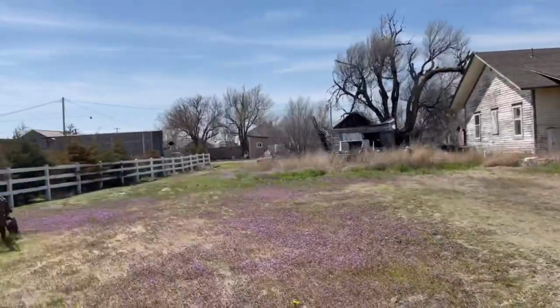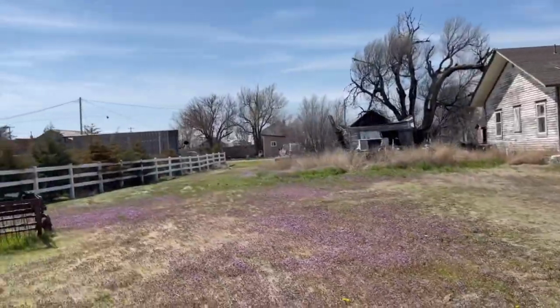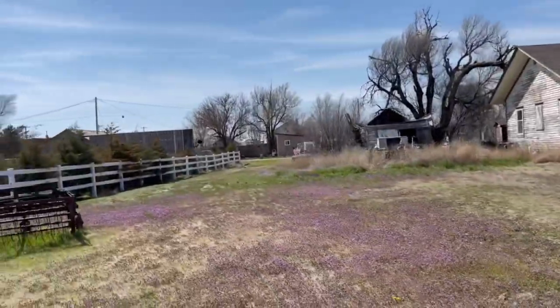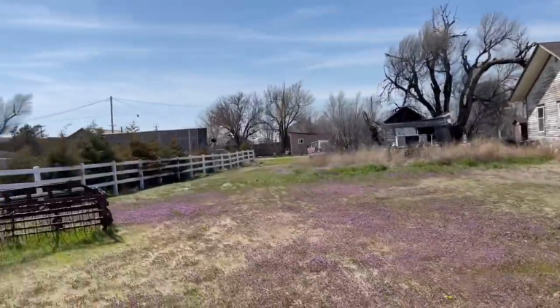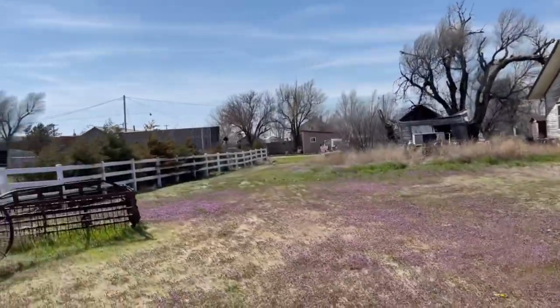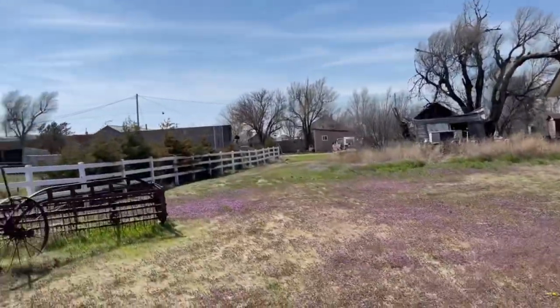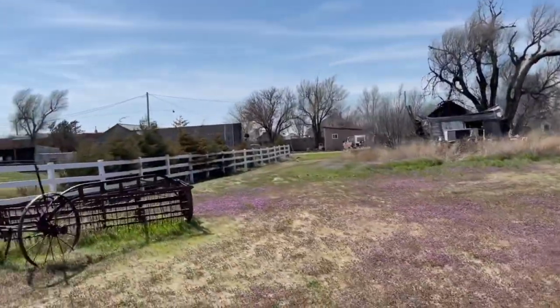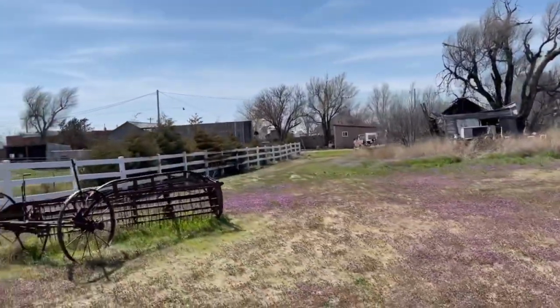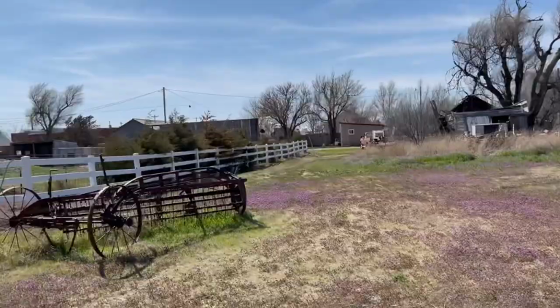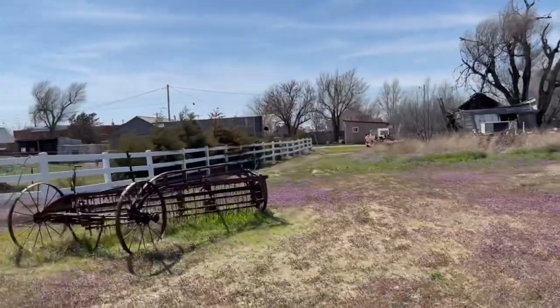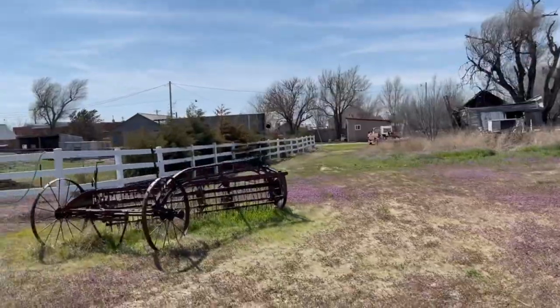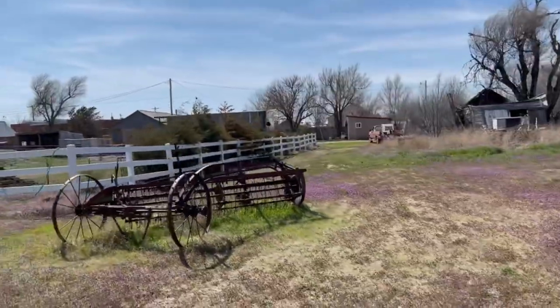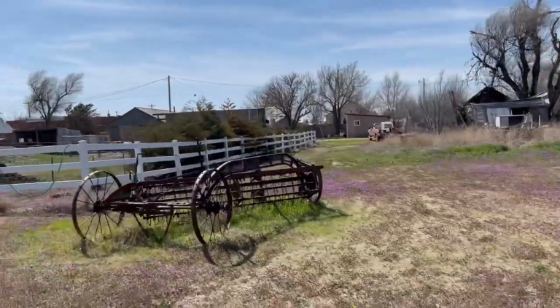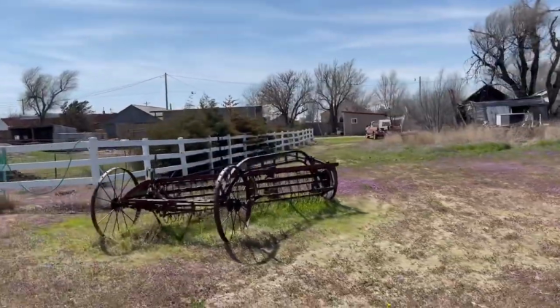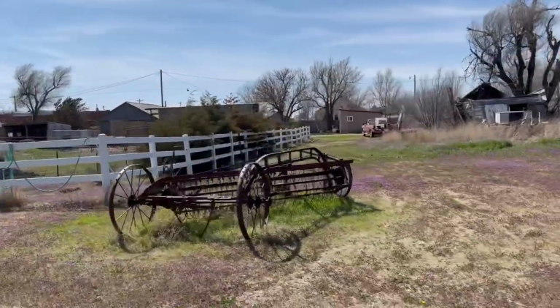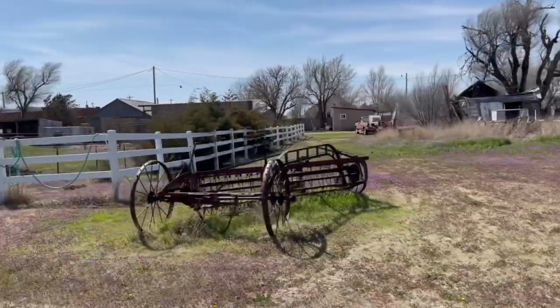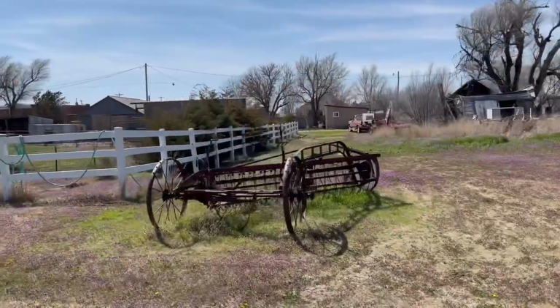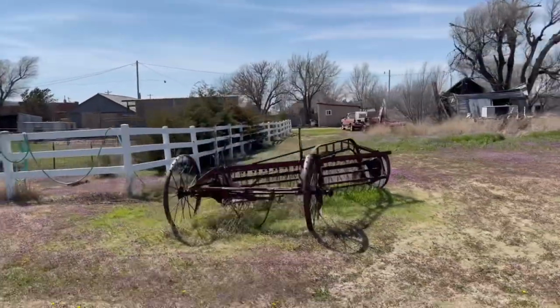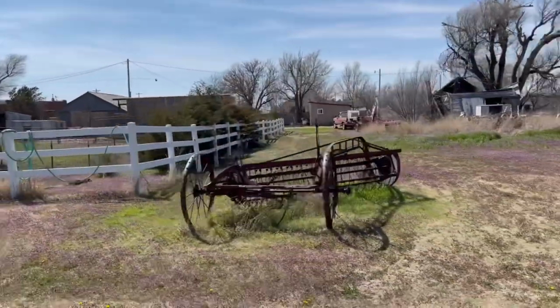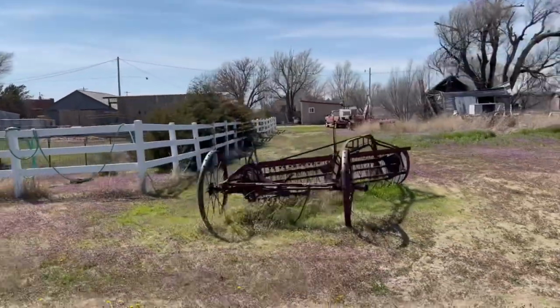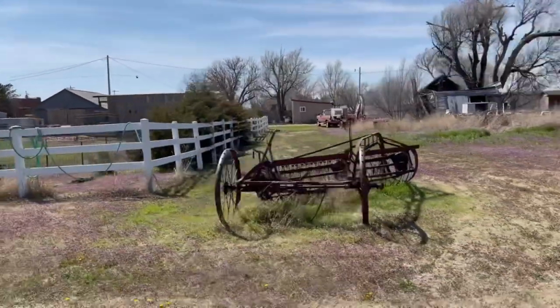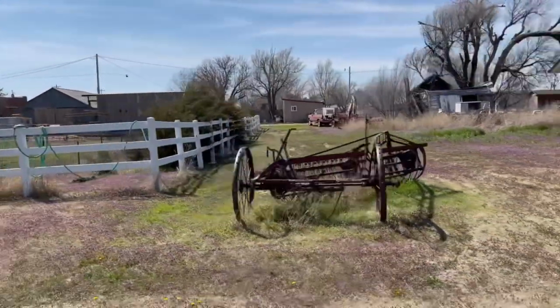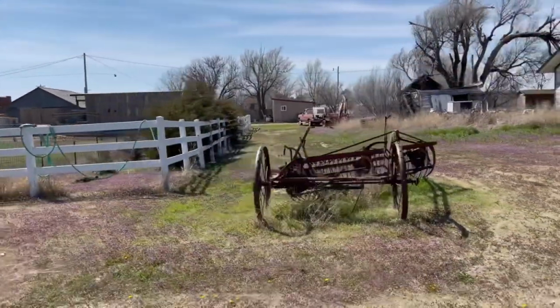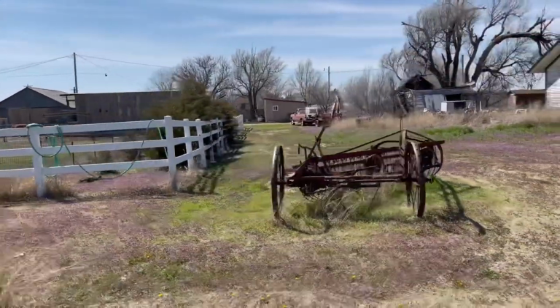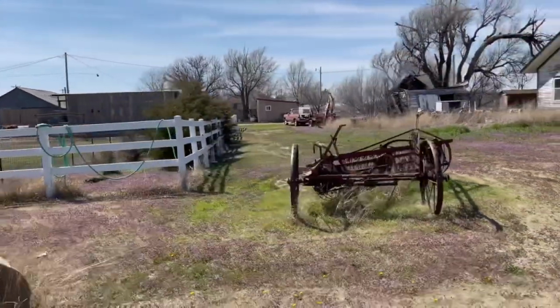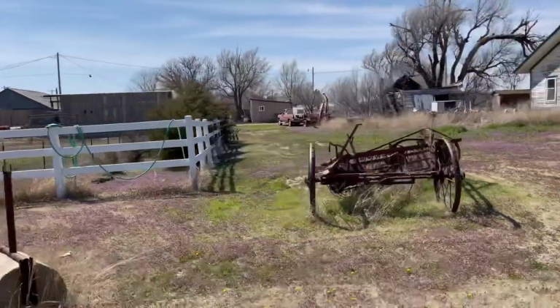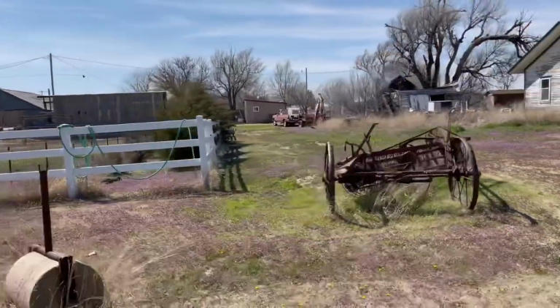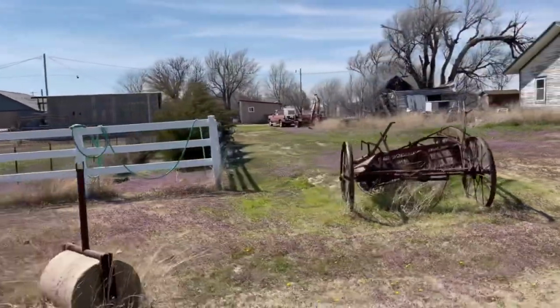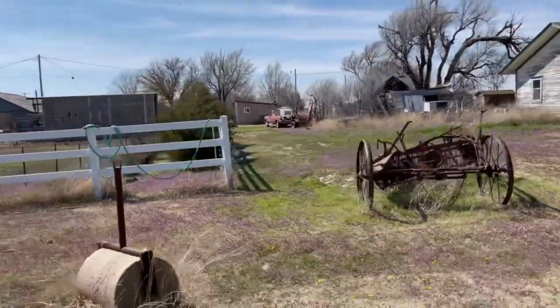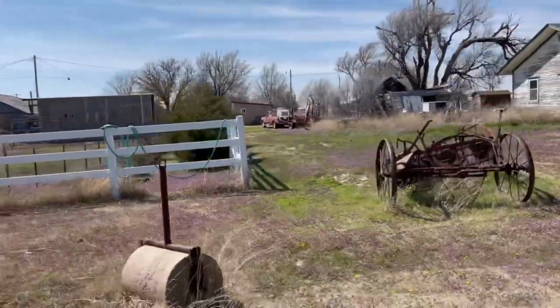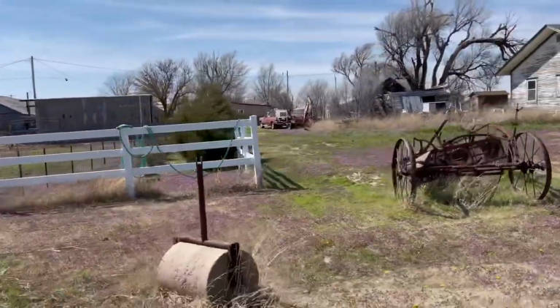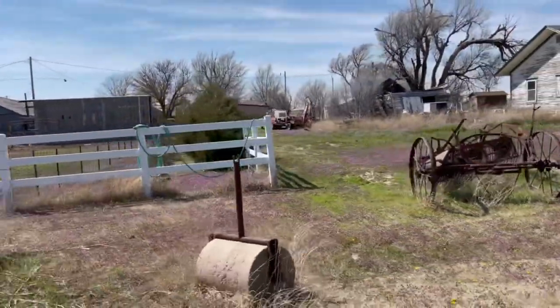What is this, an old combine or something? Grasher.